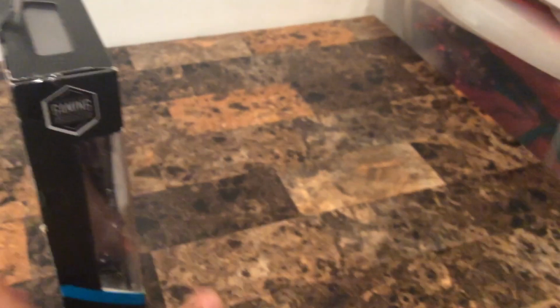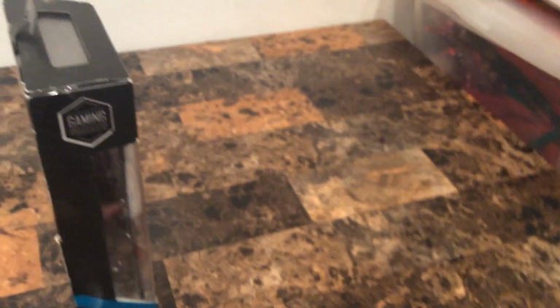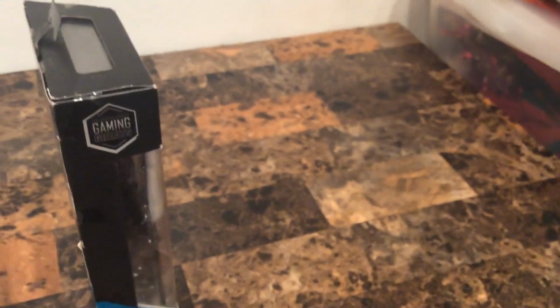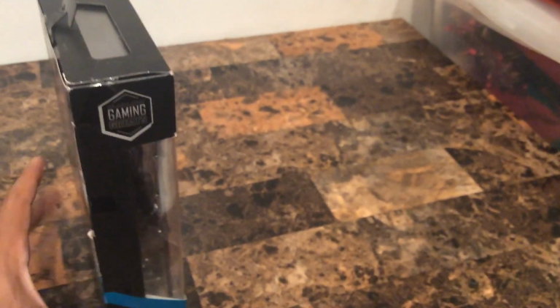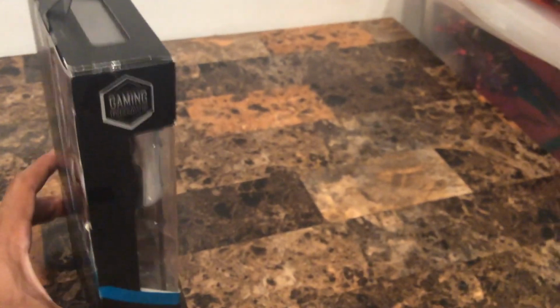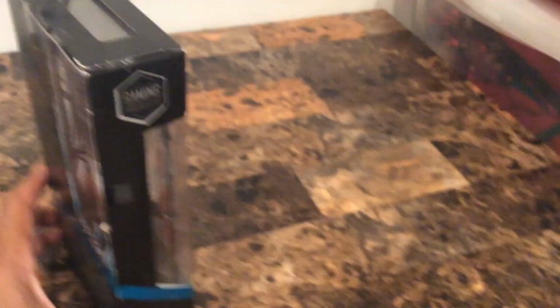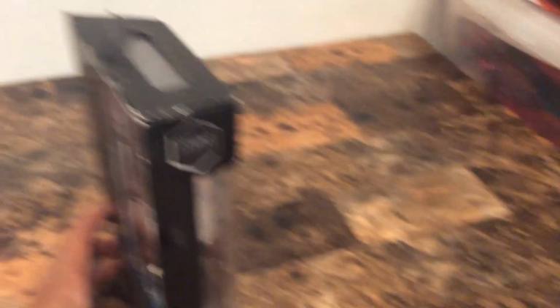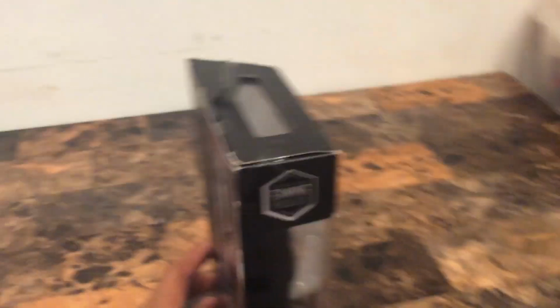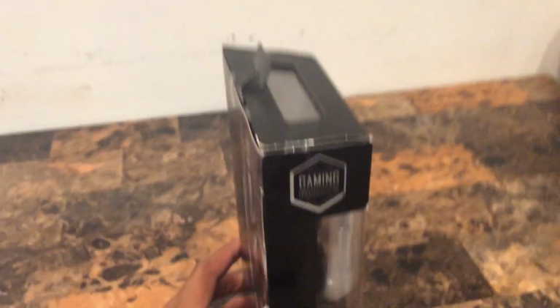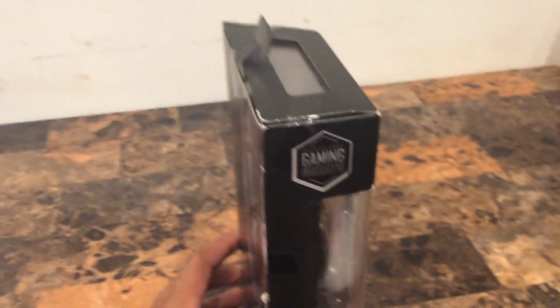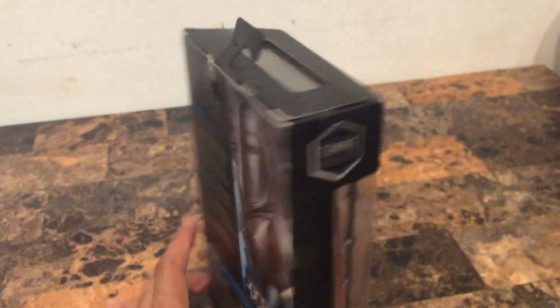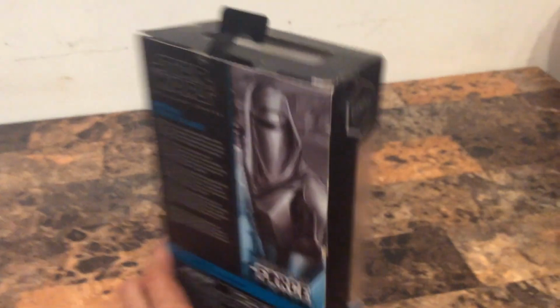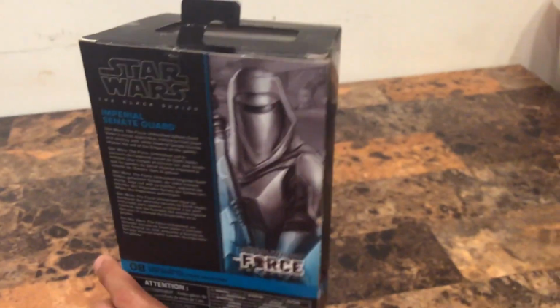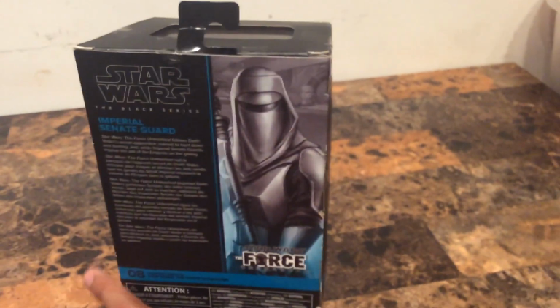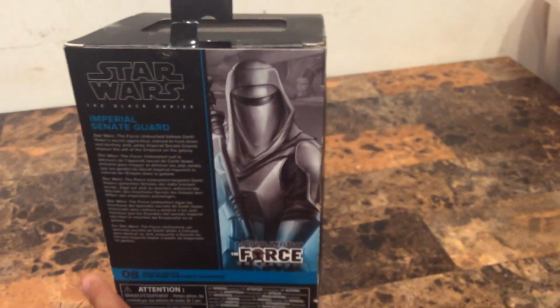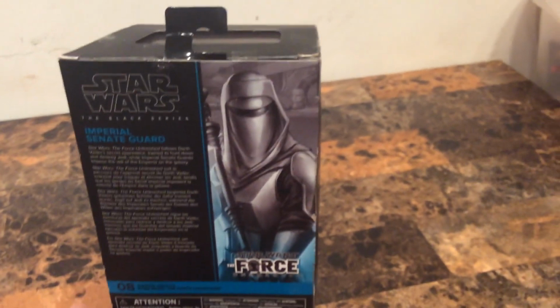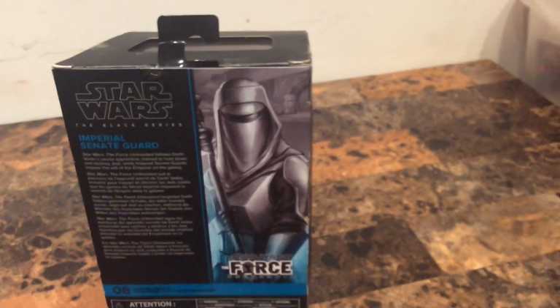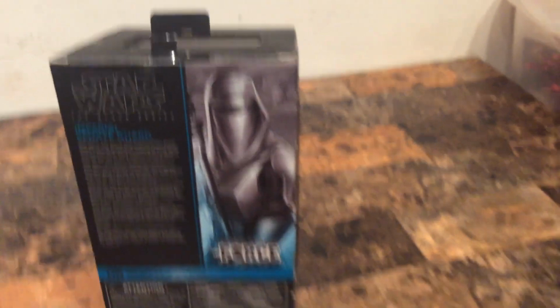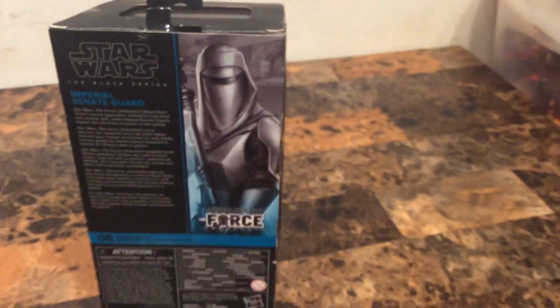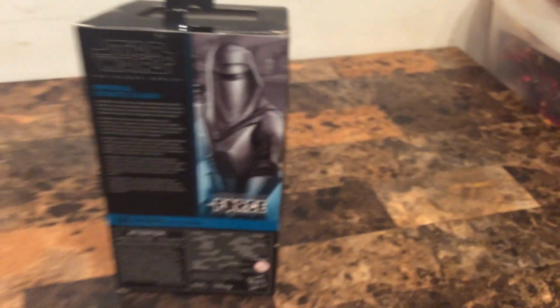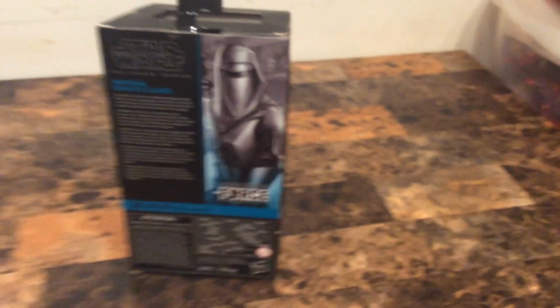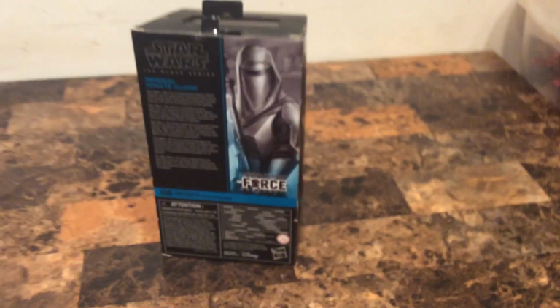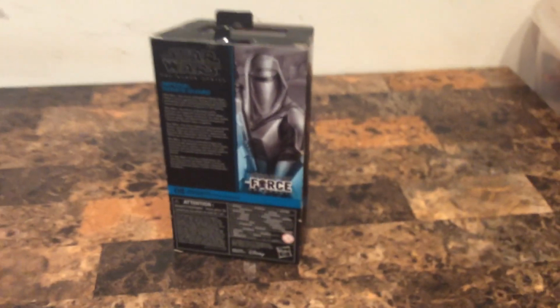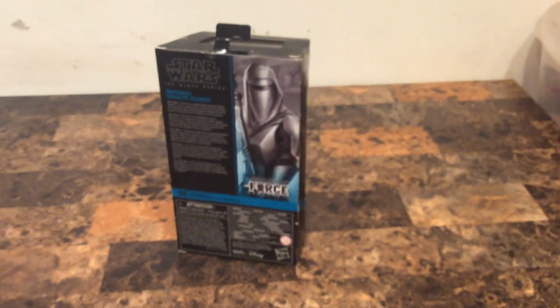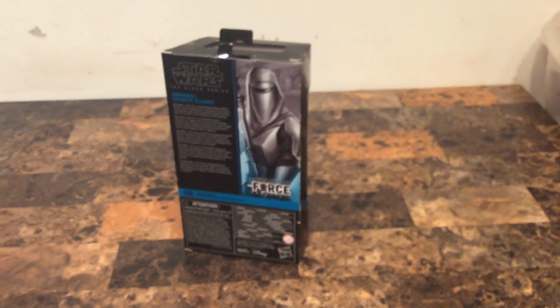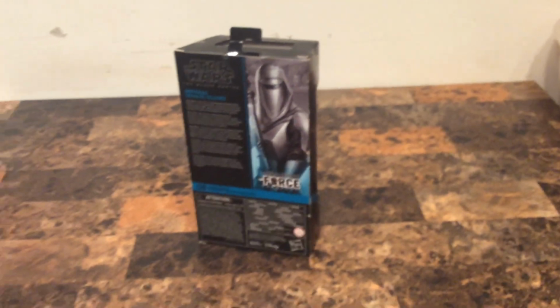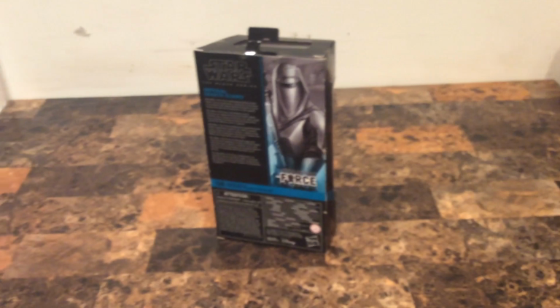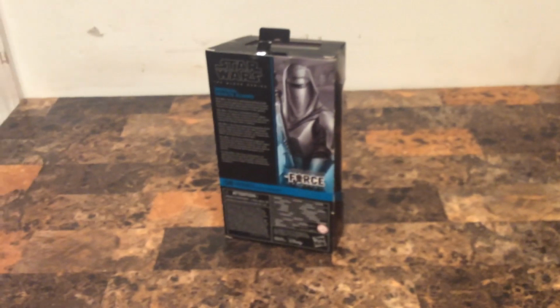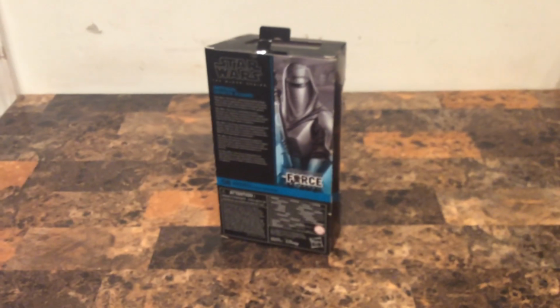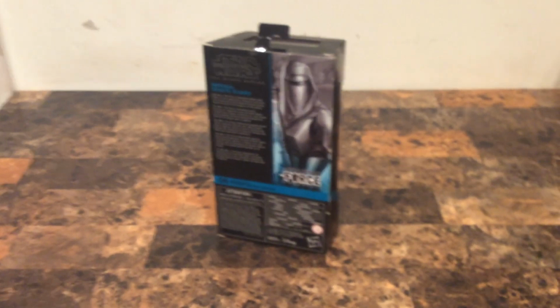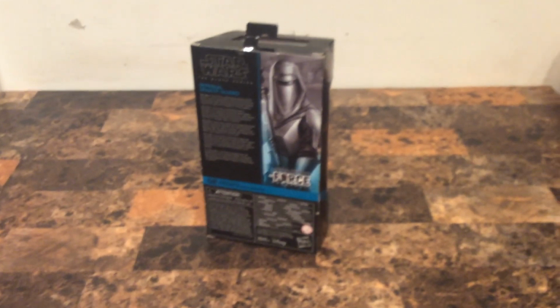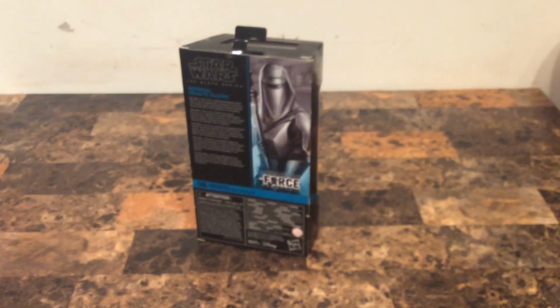Right here shows the Gaming Greats logo, and I own three of these — the Boss is...